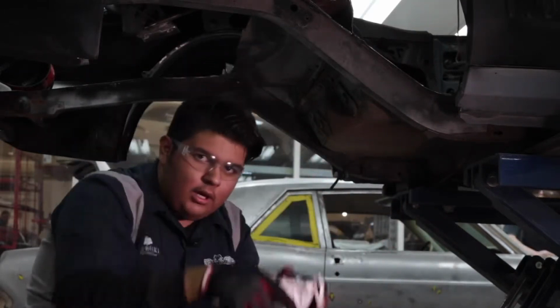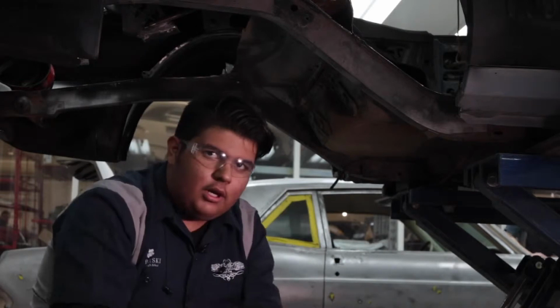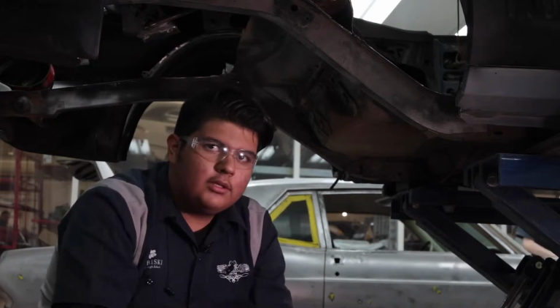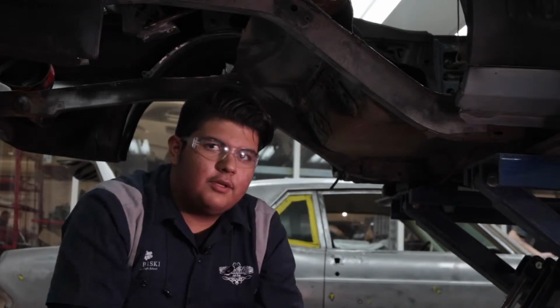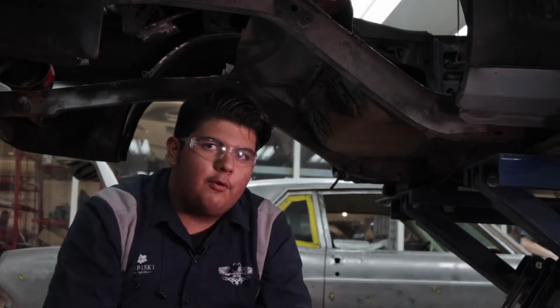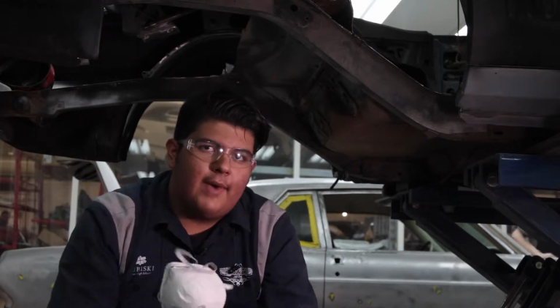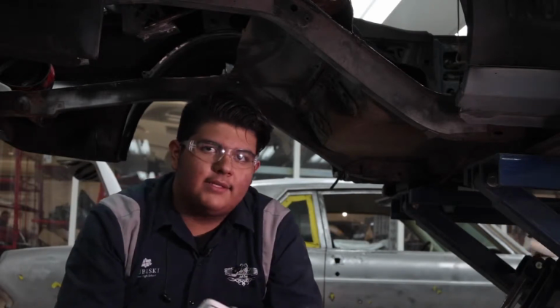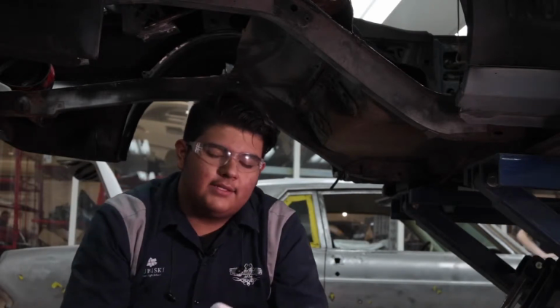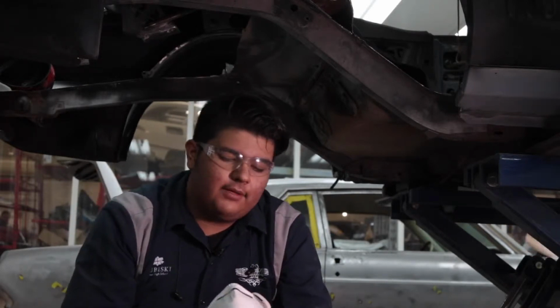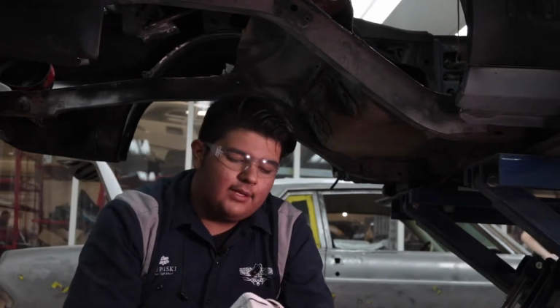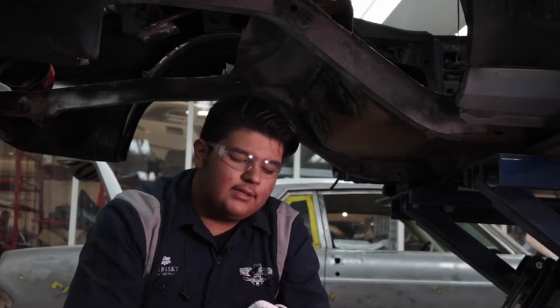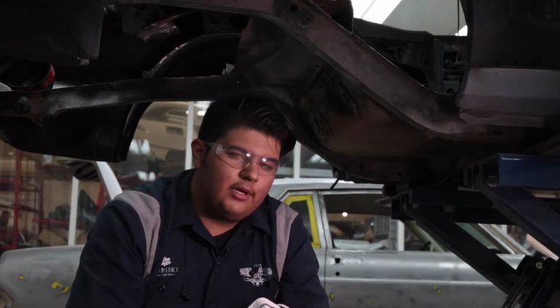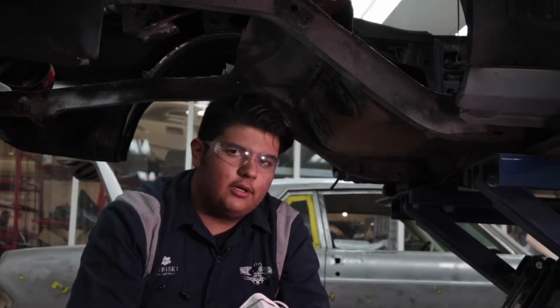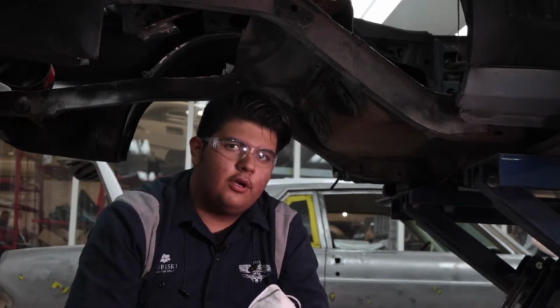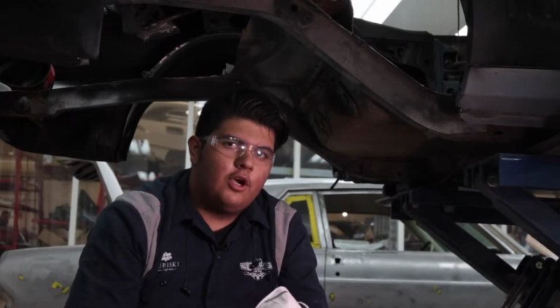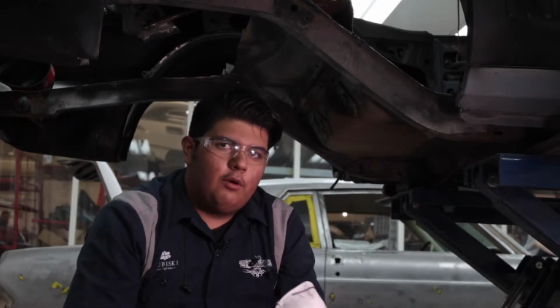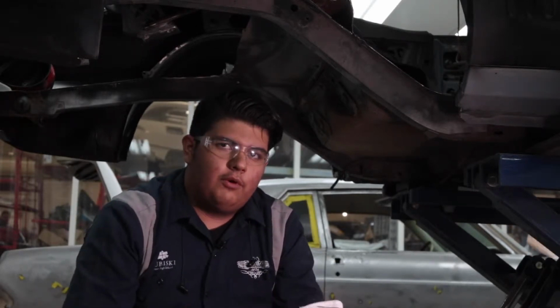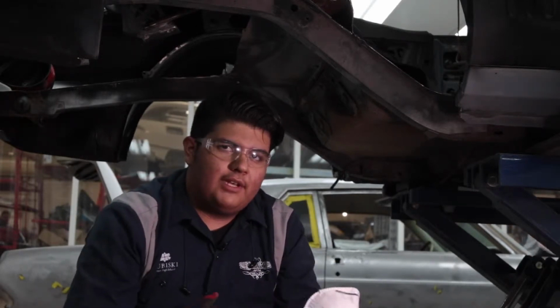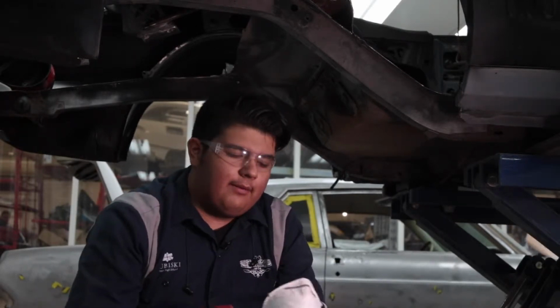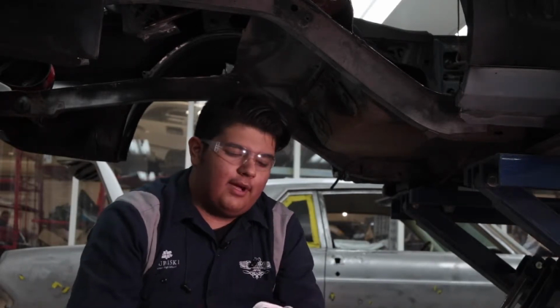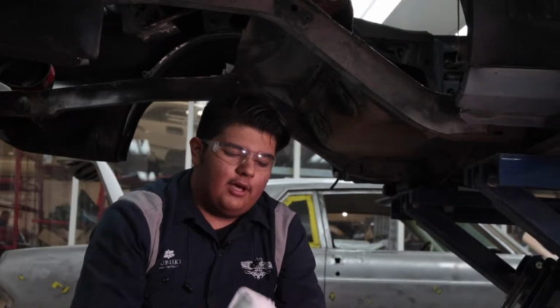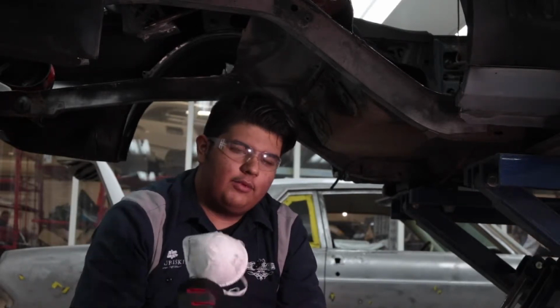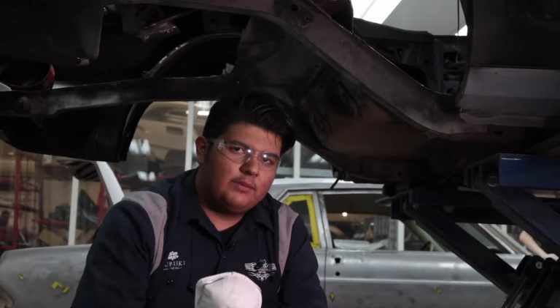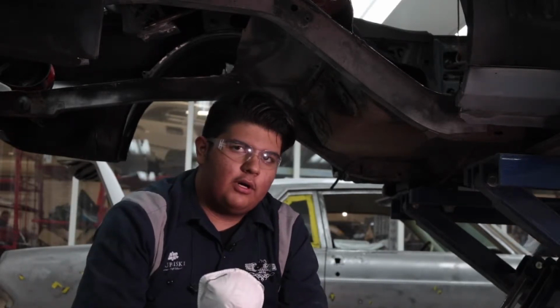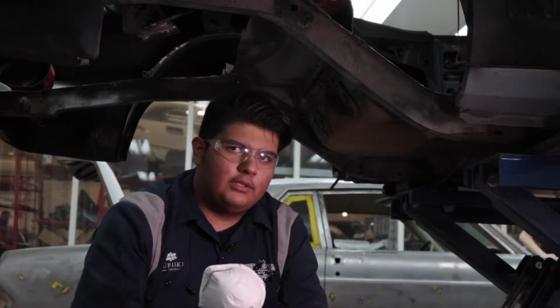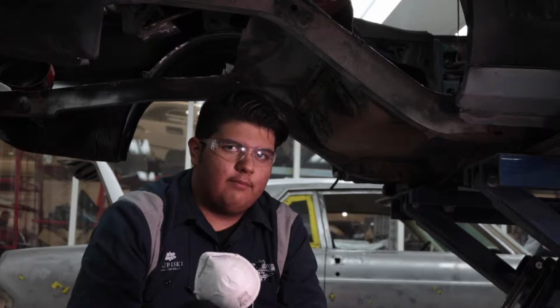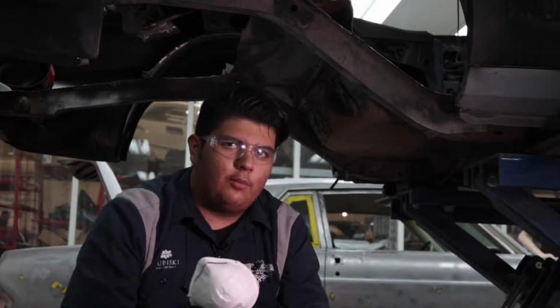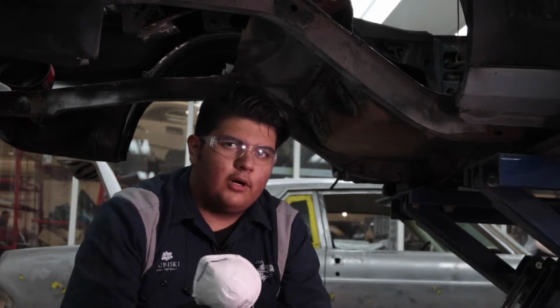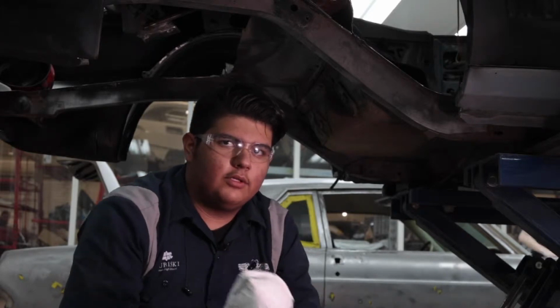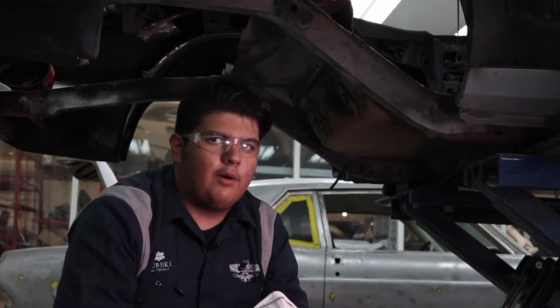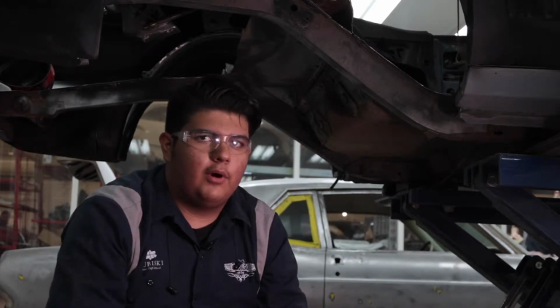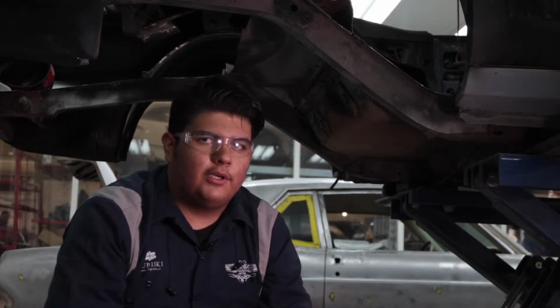In our collision shop, we wear masks and safety glasses to make sure we don't get damaged by the dust particles and metal particles while we're working.